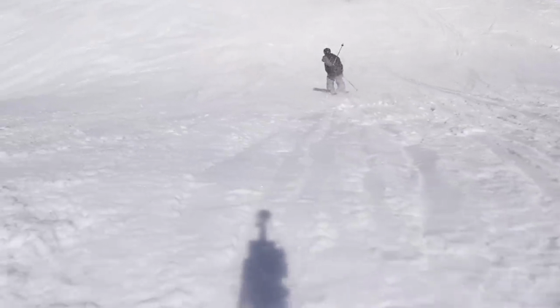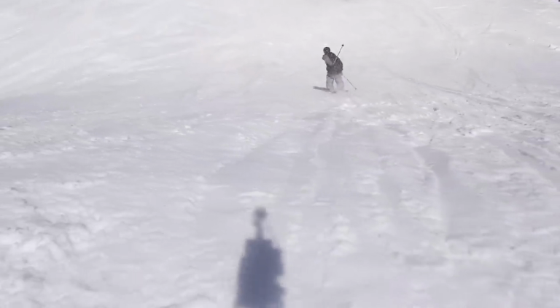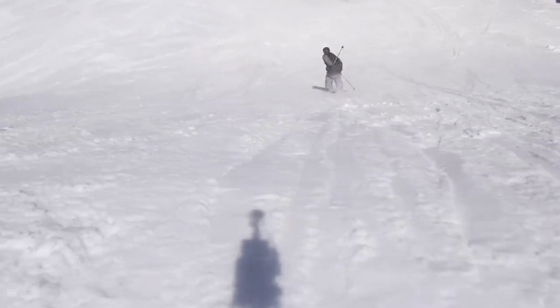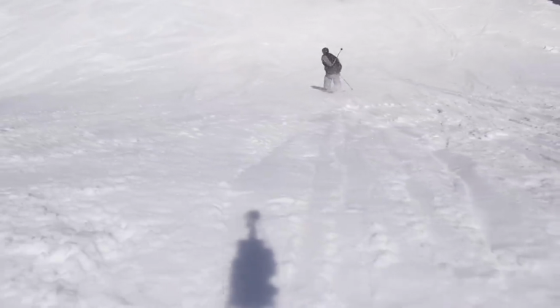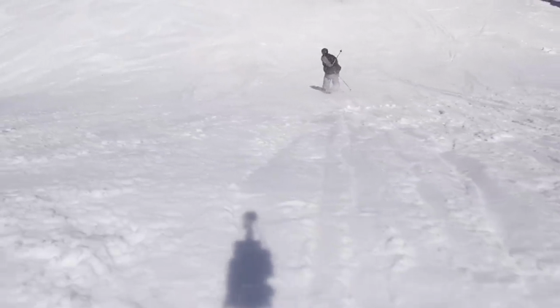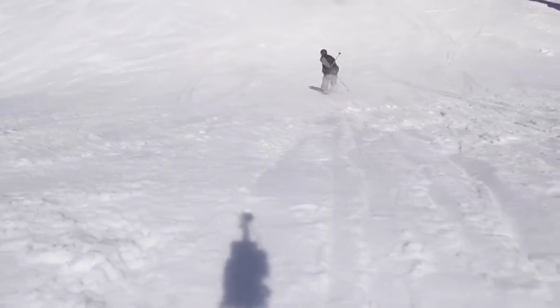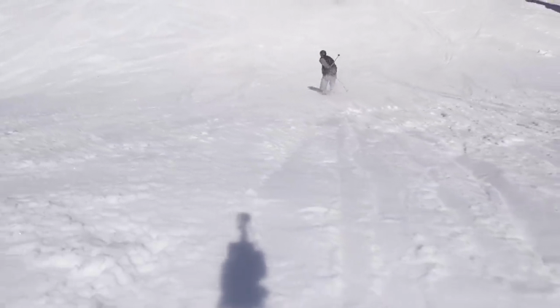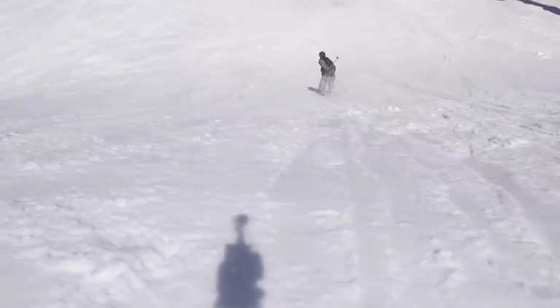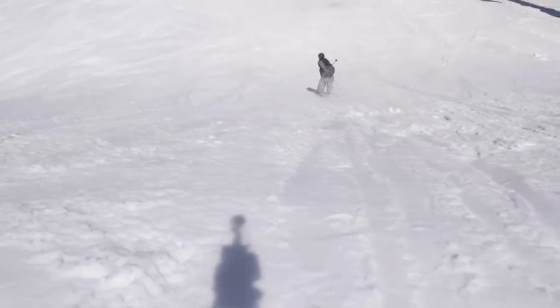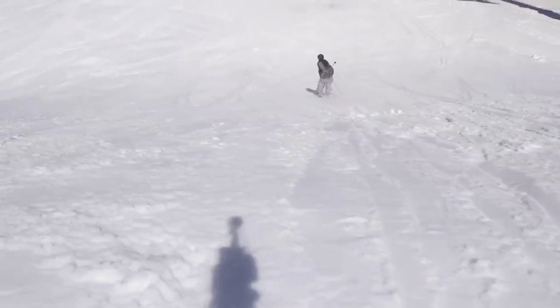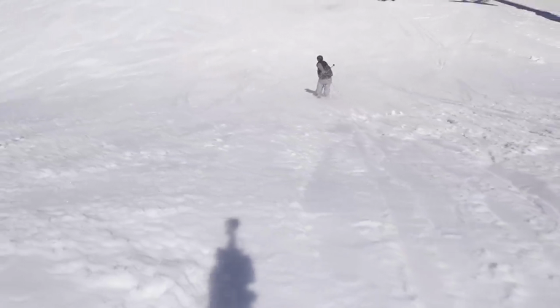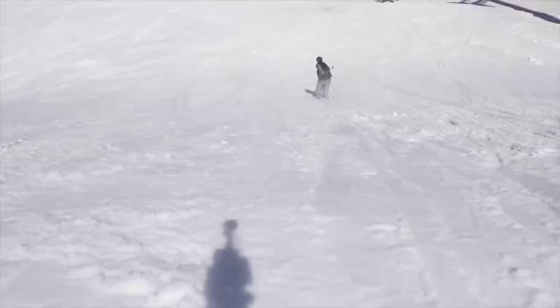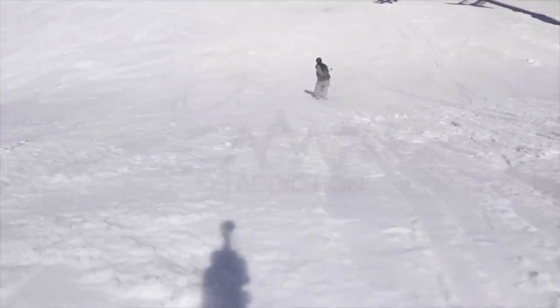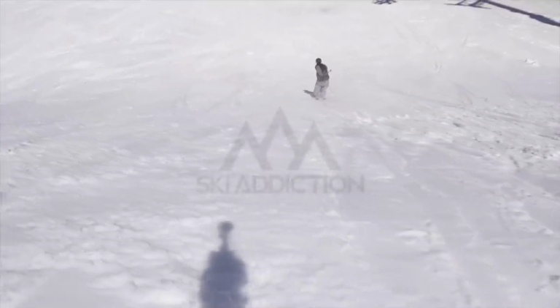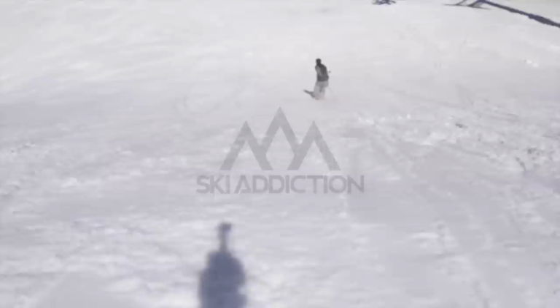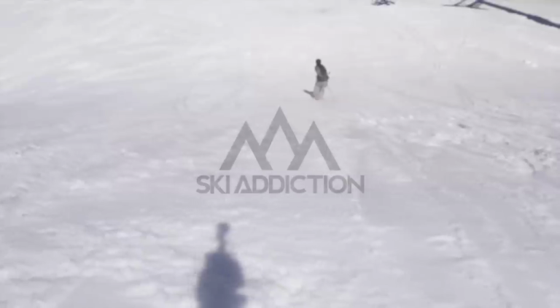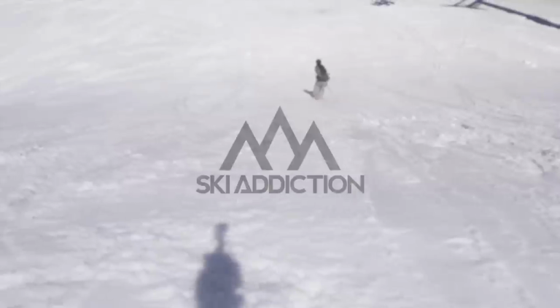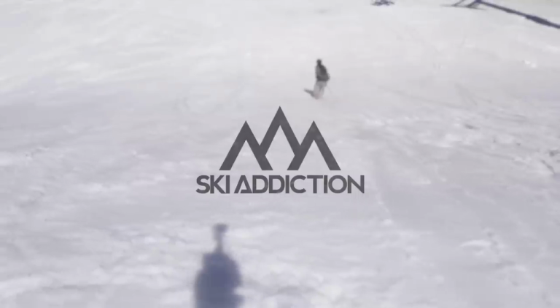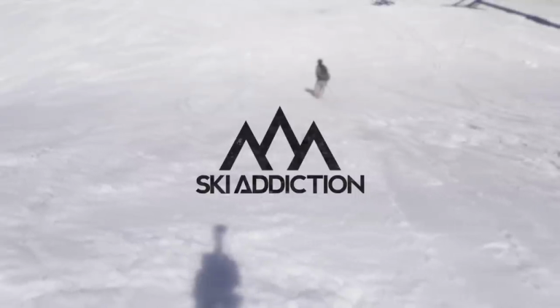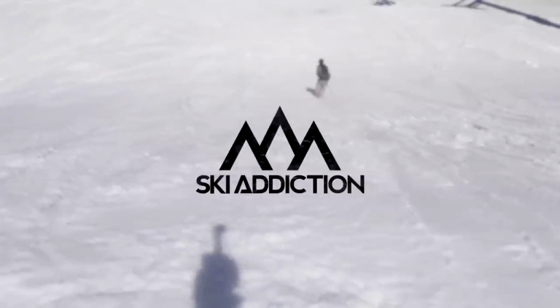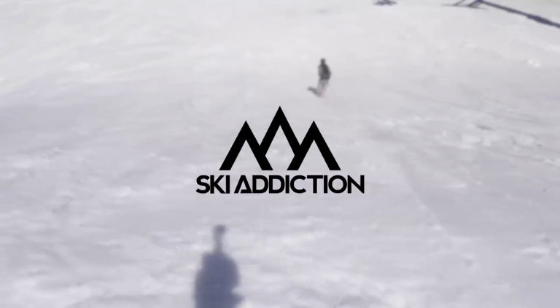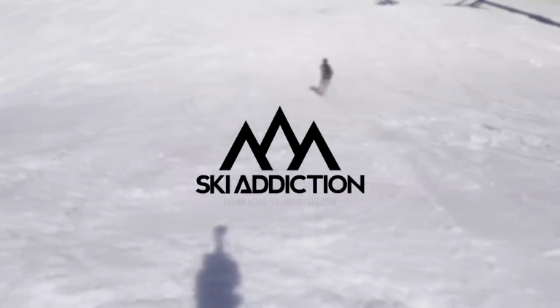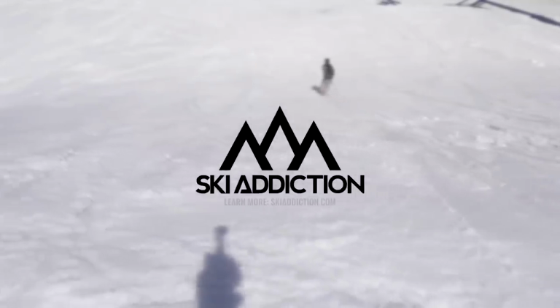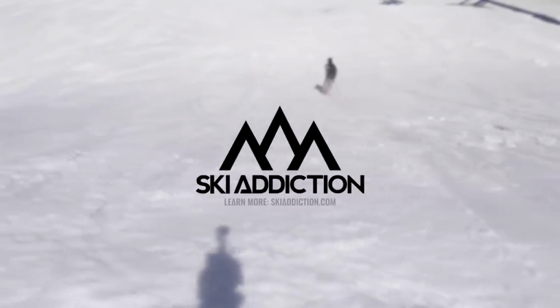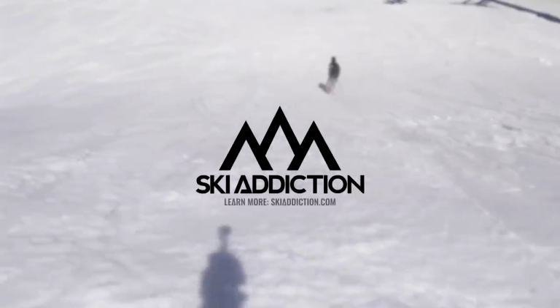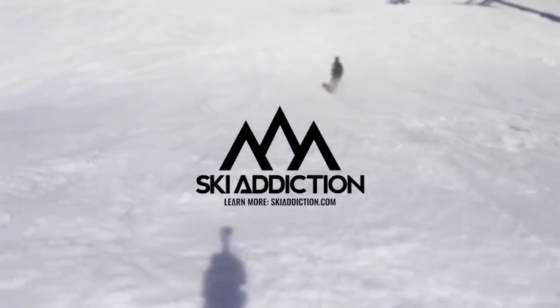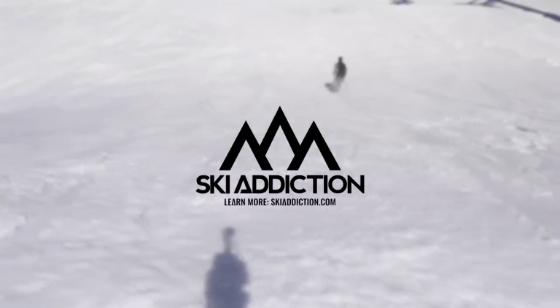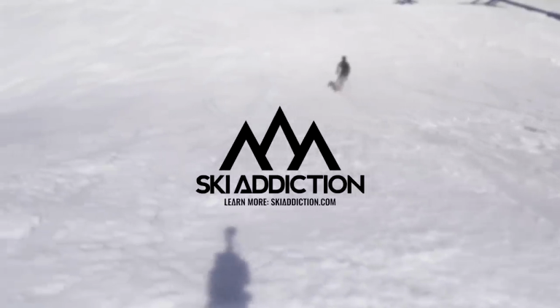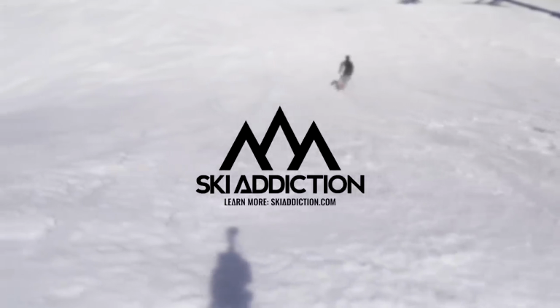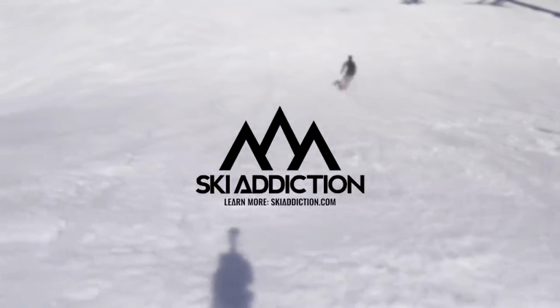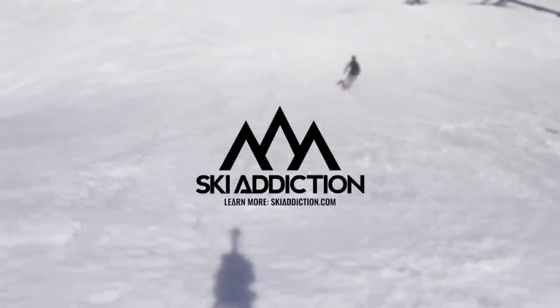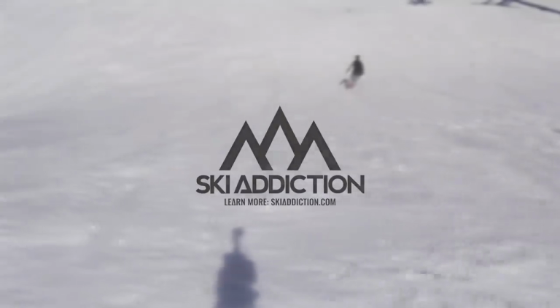This tutorial was filmed on Whistler Blackcomb. I'm Dean Burkridge from Ski Addiction, helping you ski better.